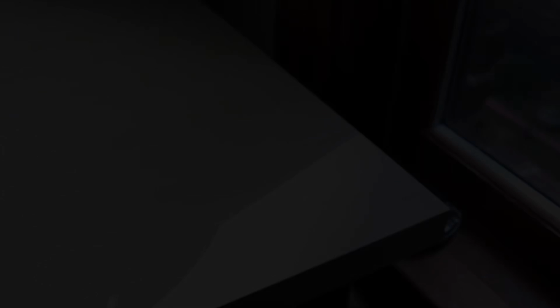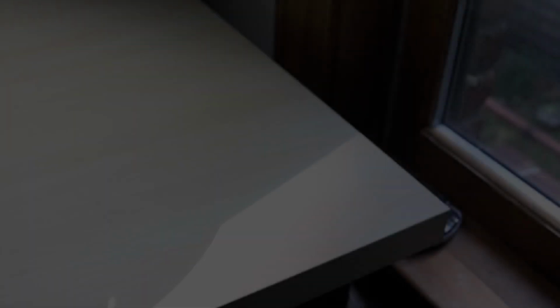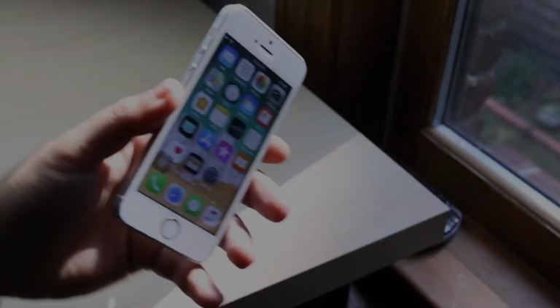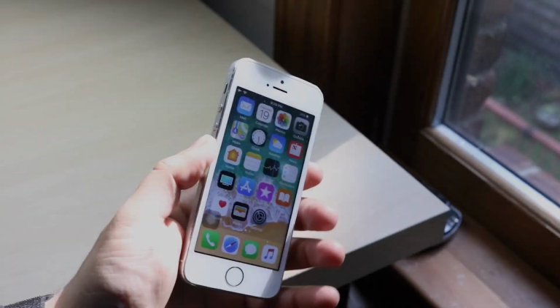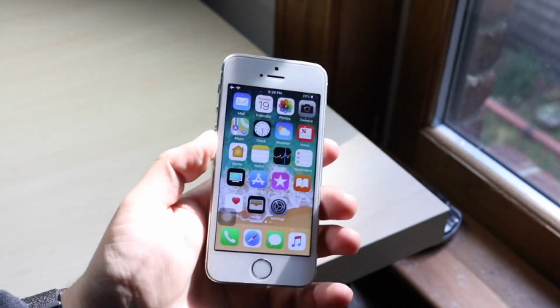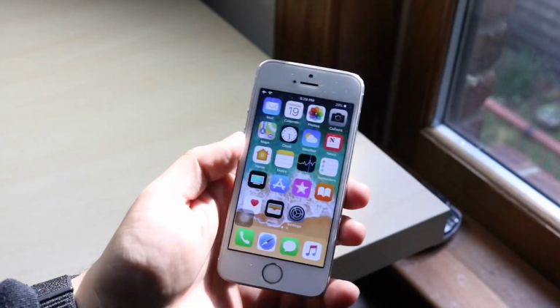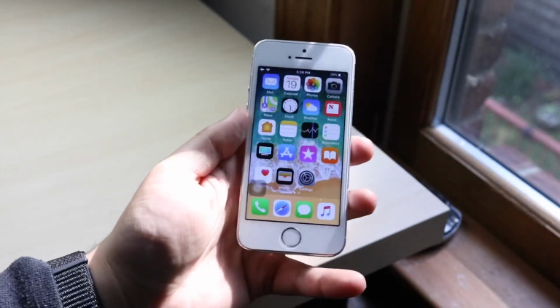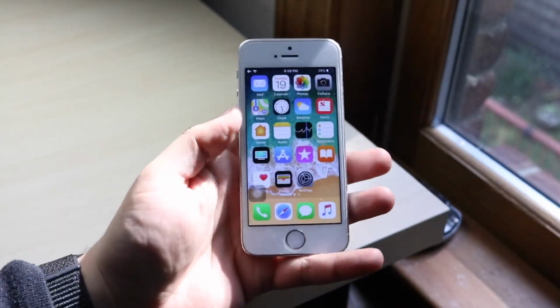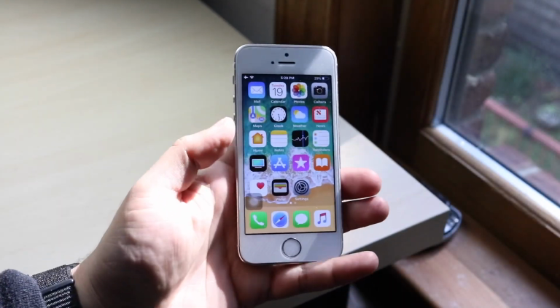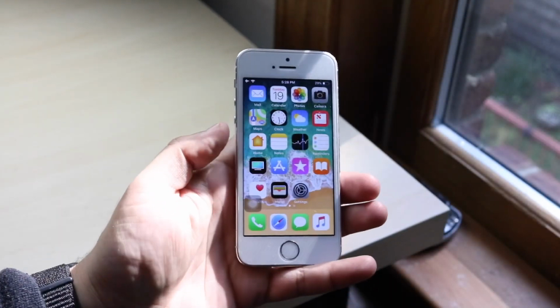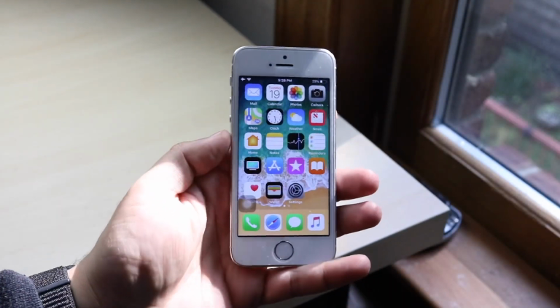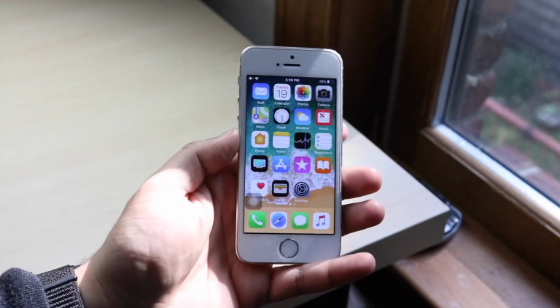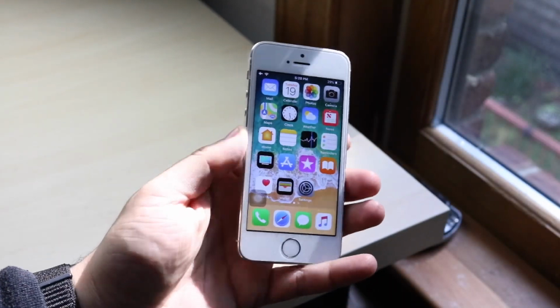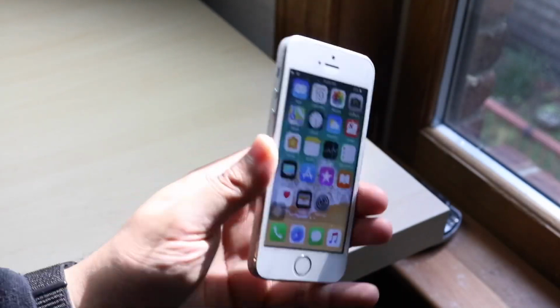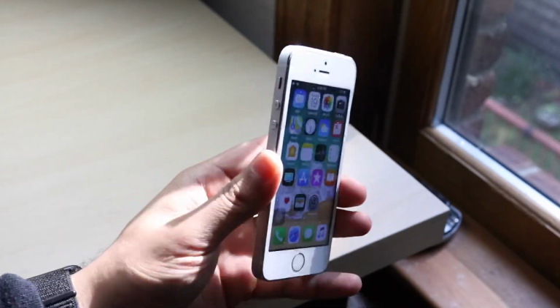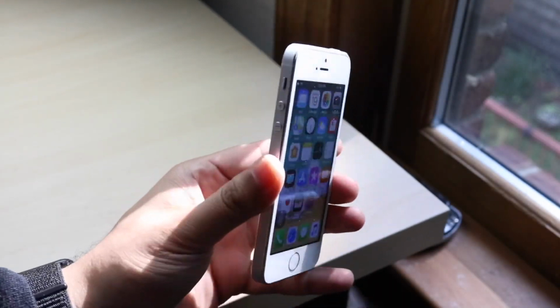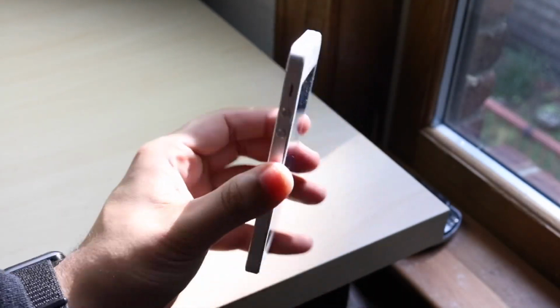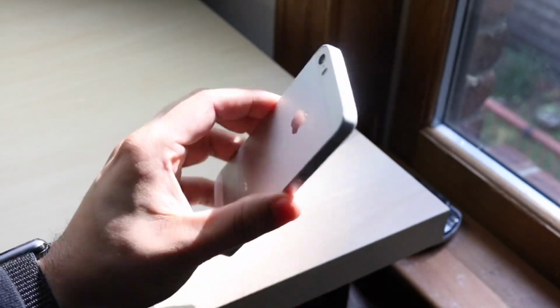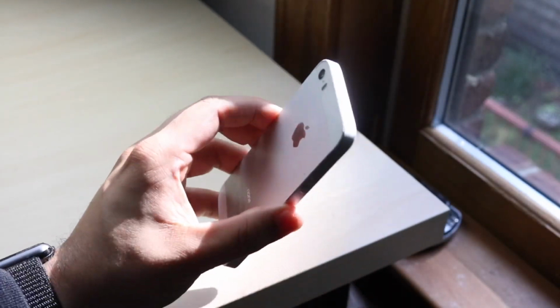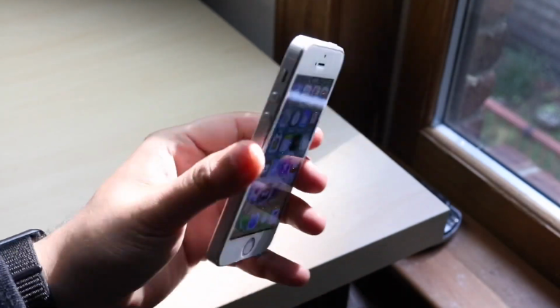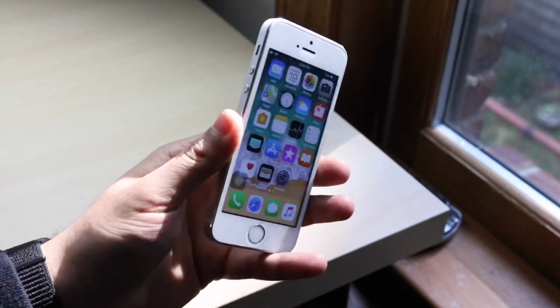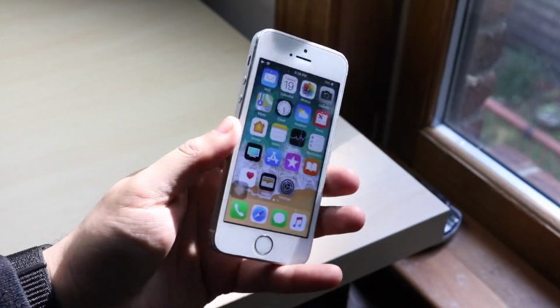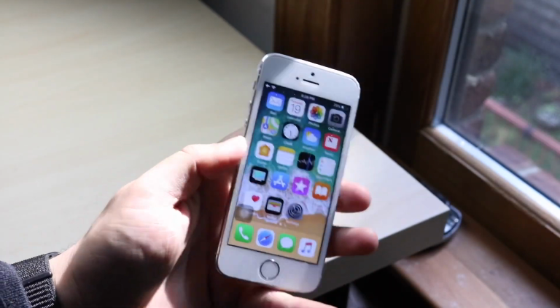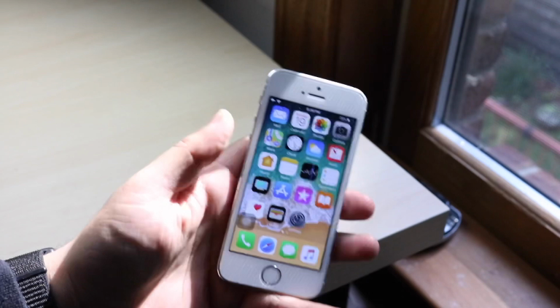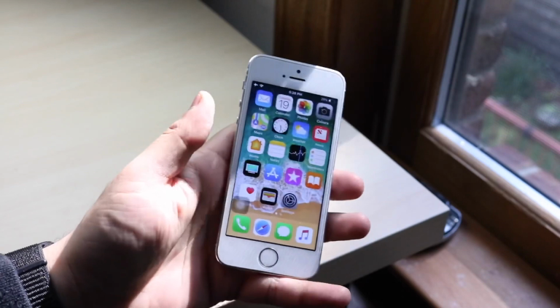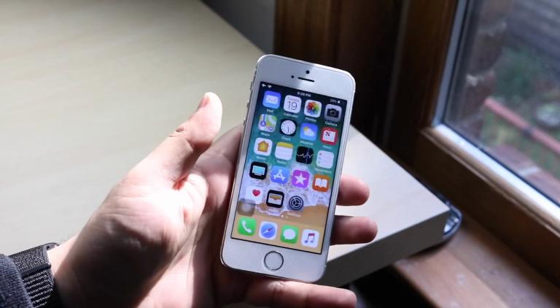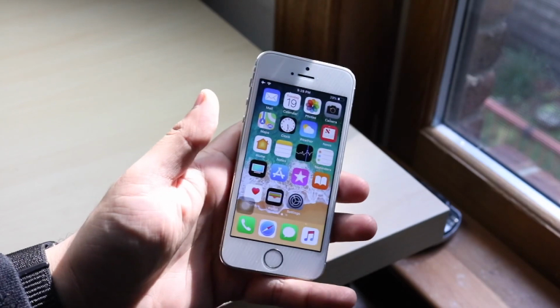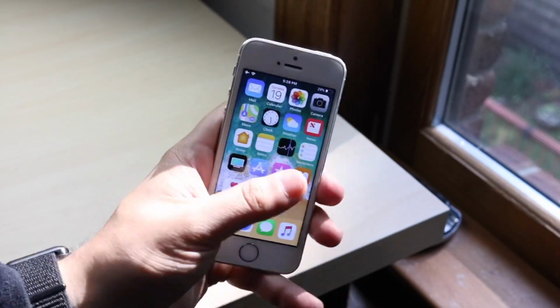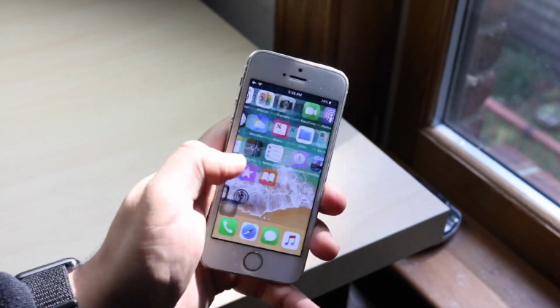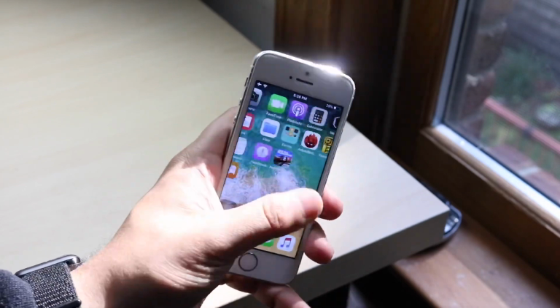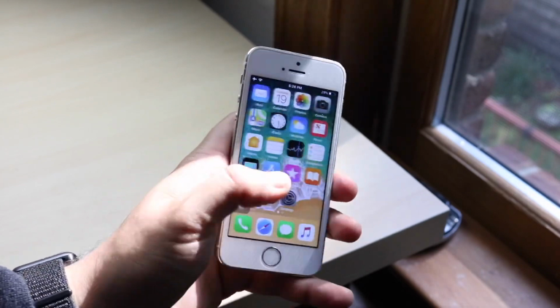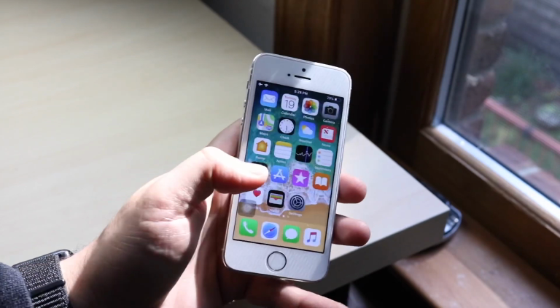Hey everyone, what is going on? I installed iOS 12 beta 2 on my iPhone 5s. We're going to take a super quick look at it as usual.